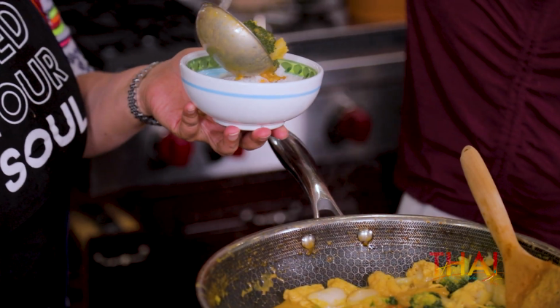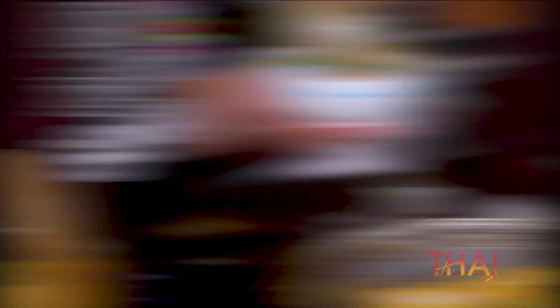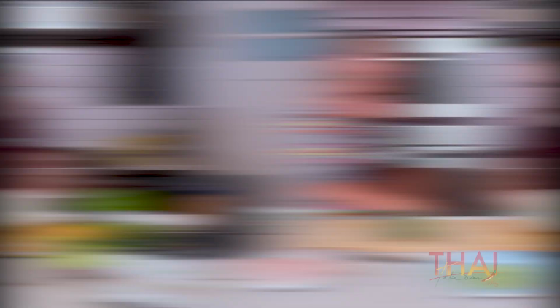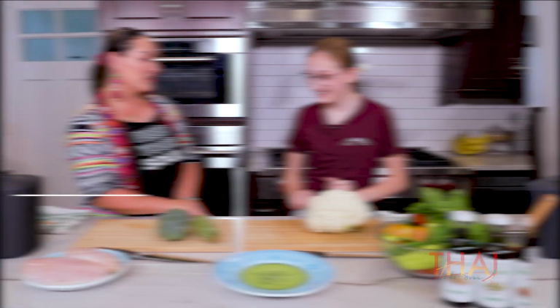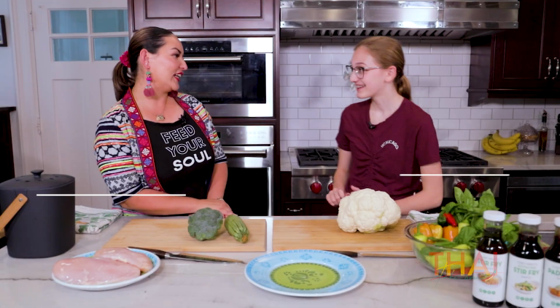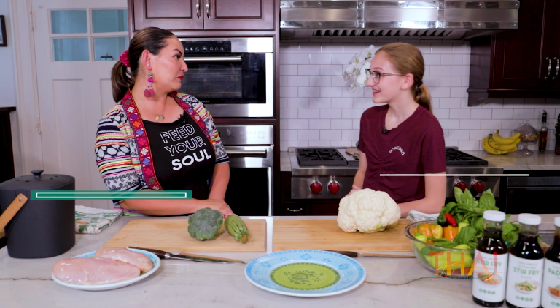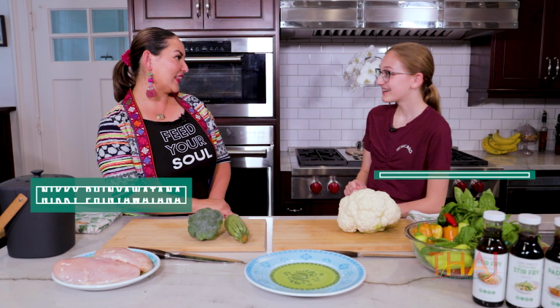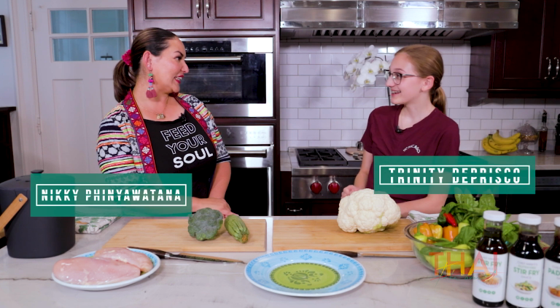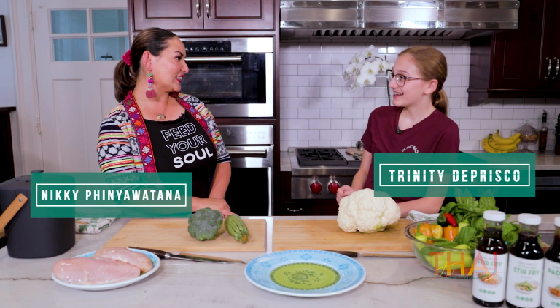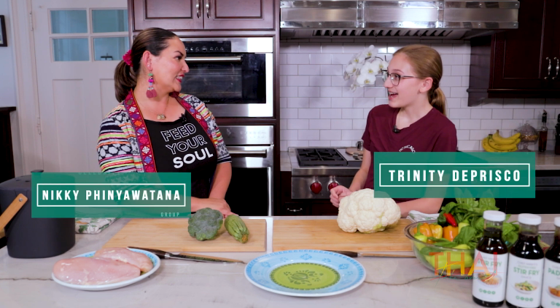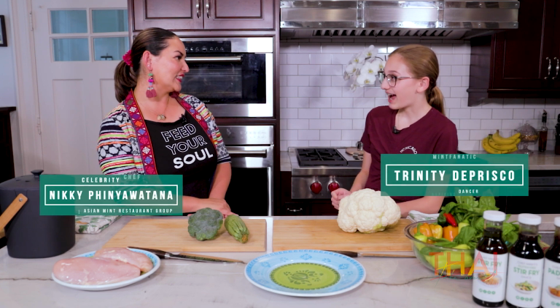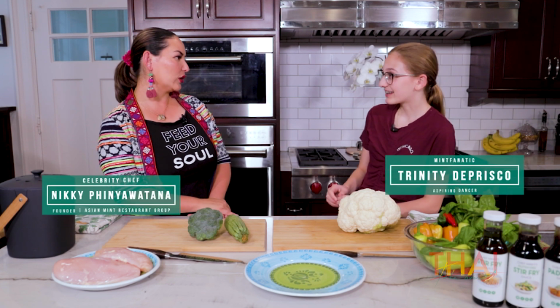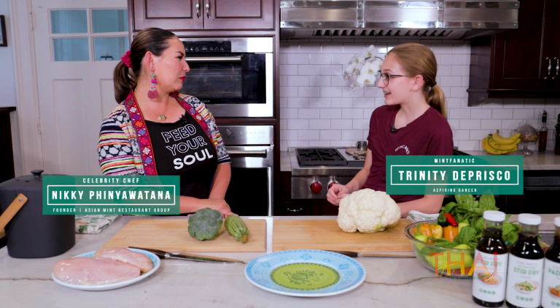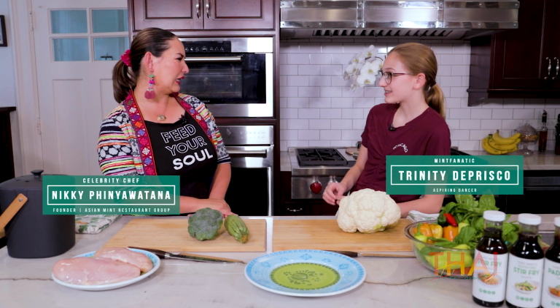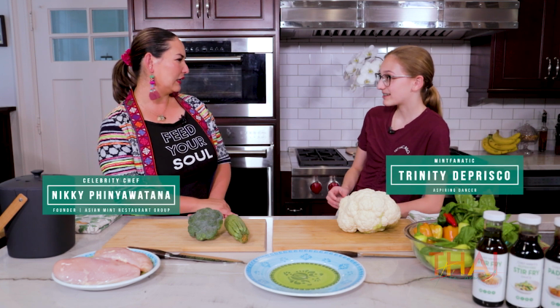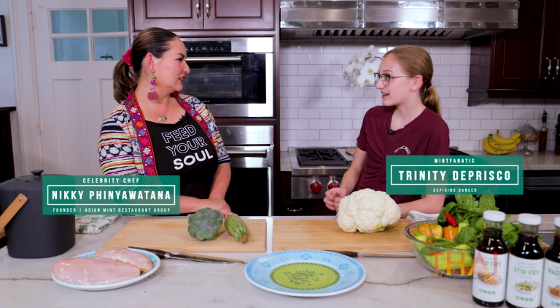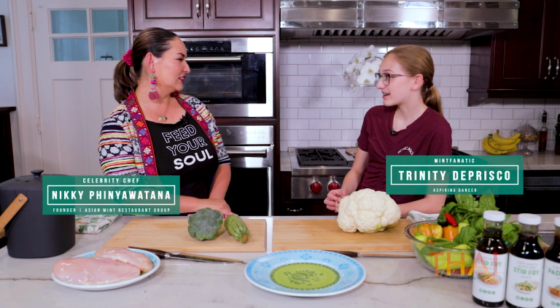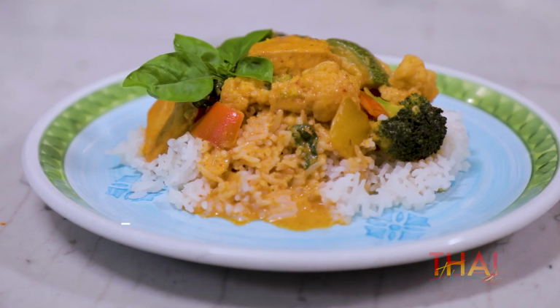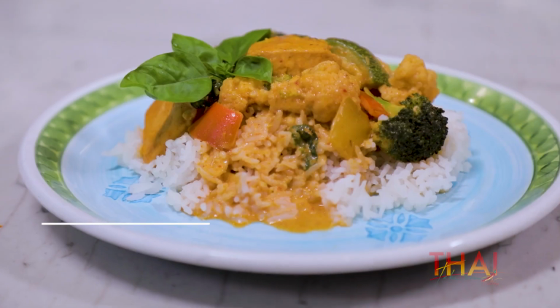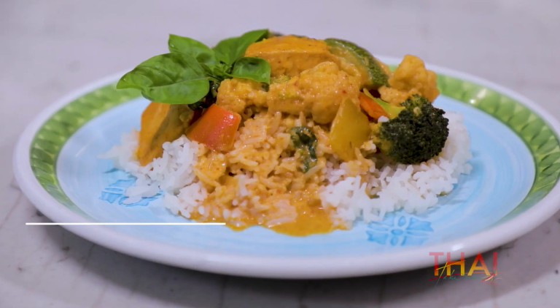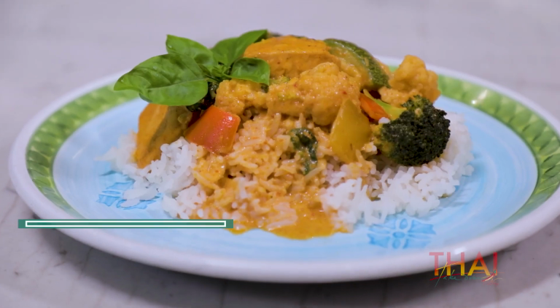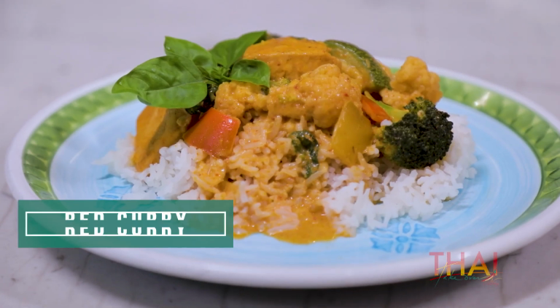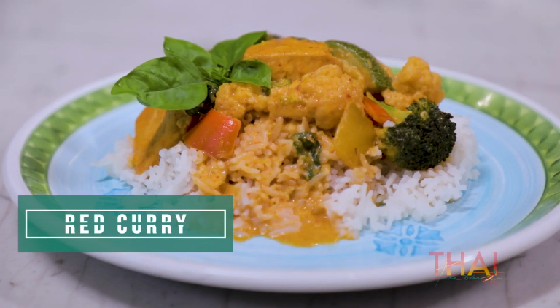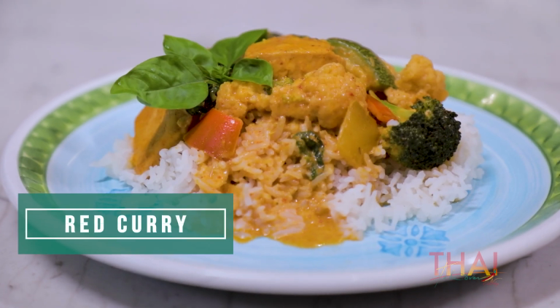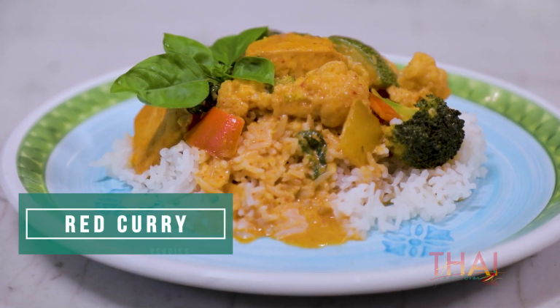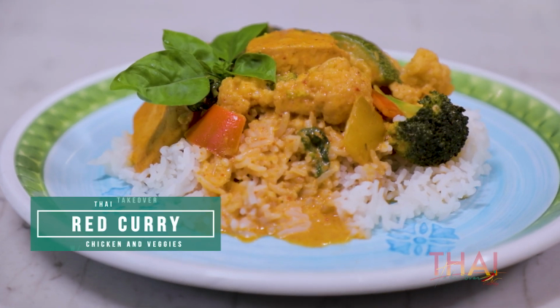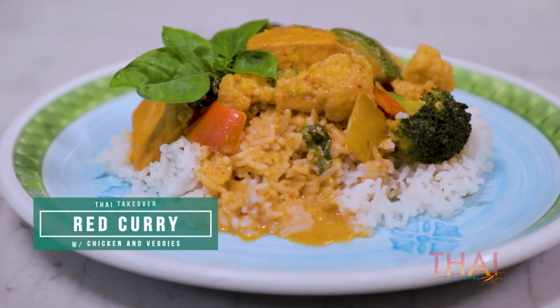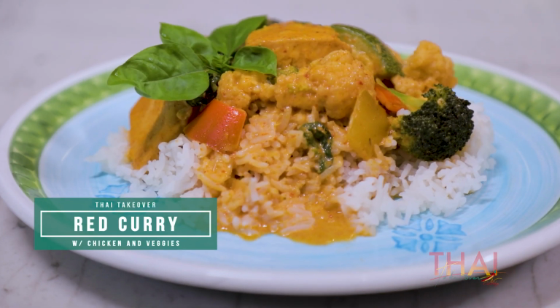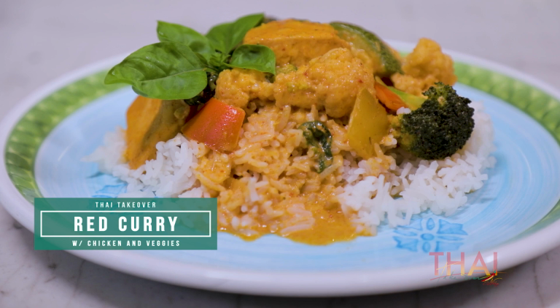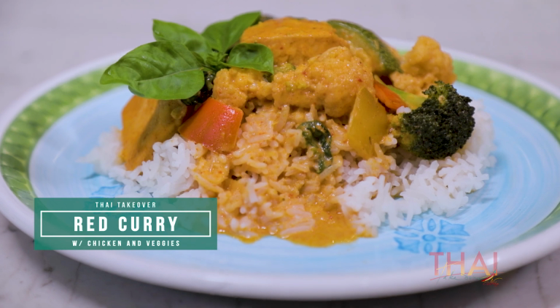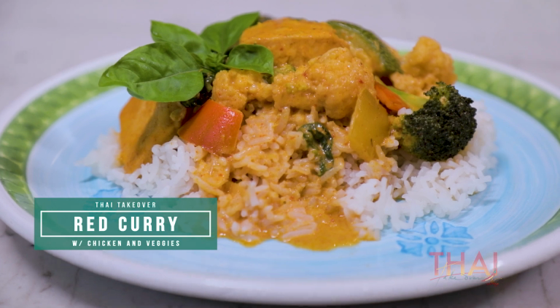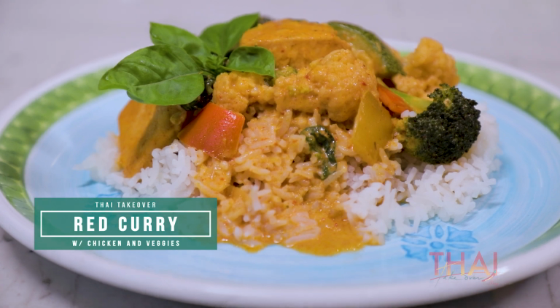Okay, are we ready to make this? What are we making? Red curry. I'm just making sure that you know, right? Yeah, yes.